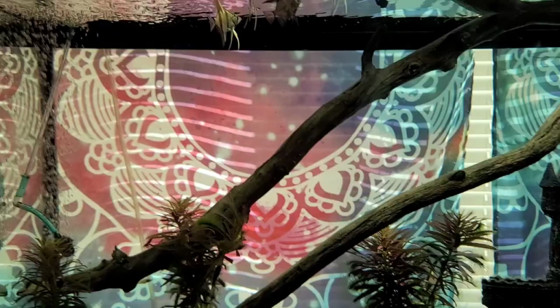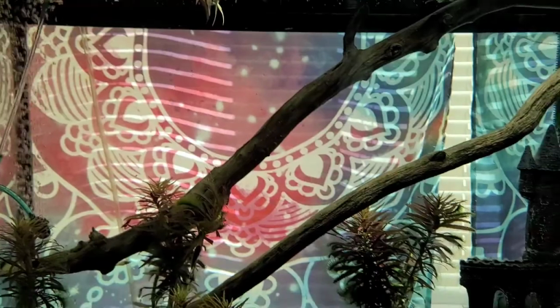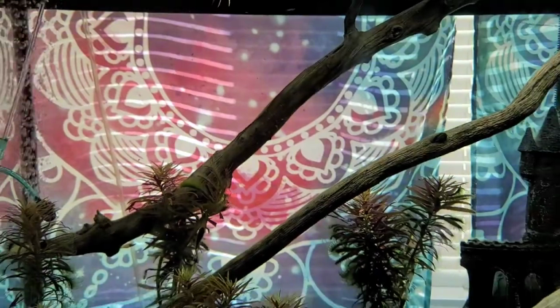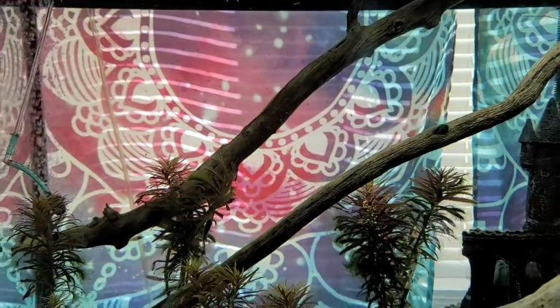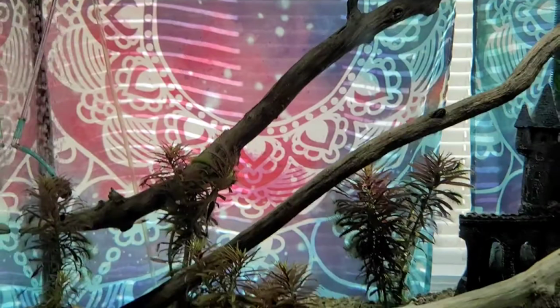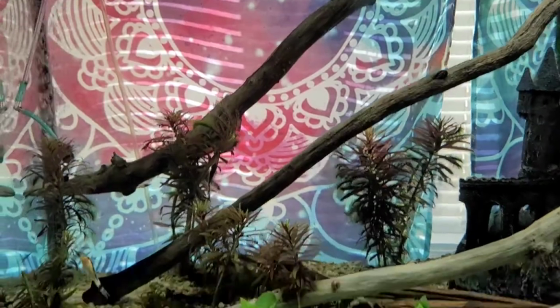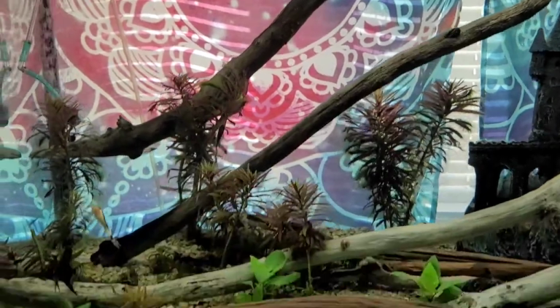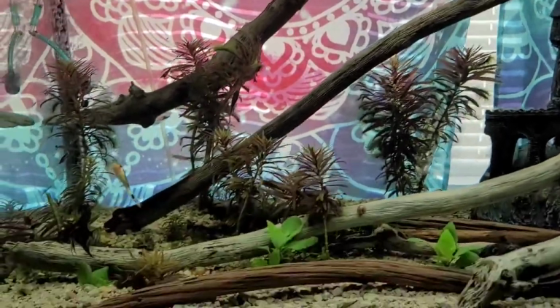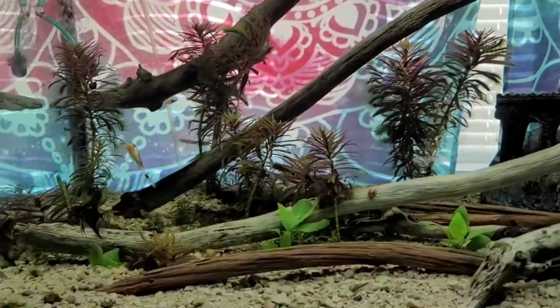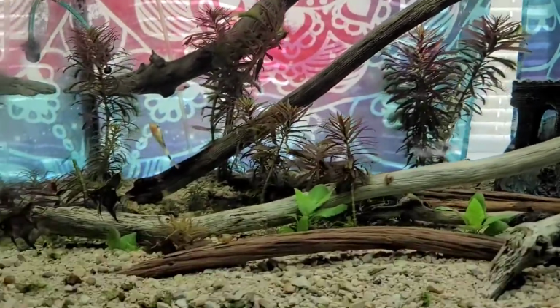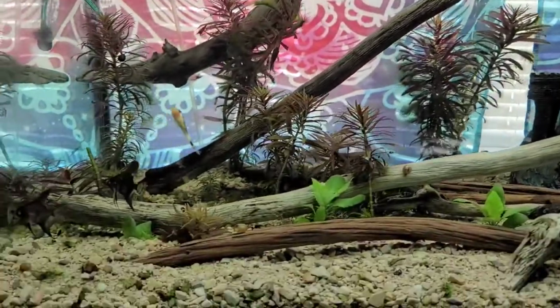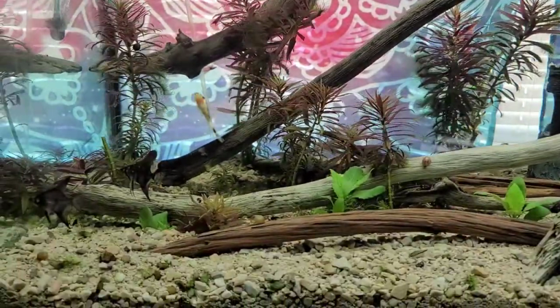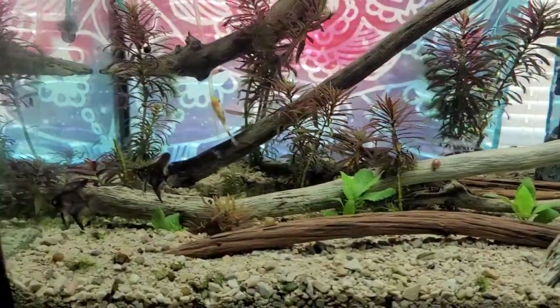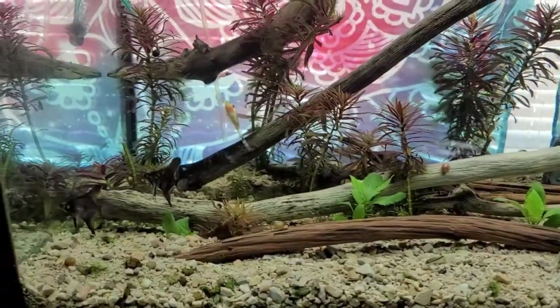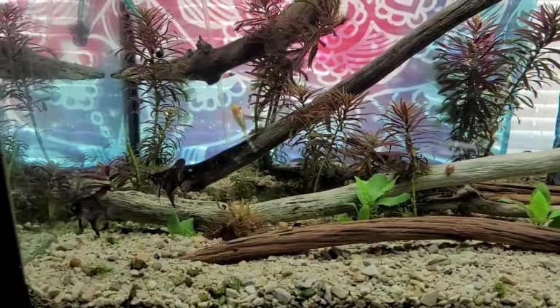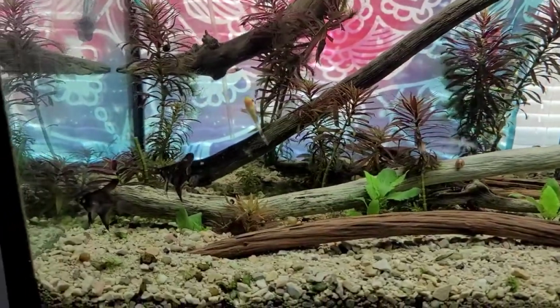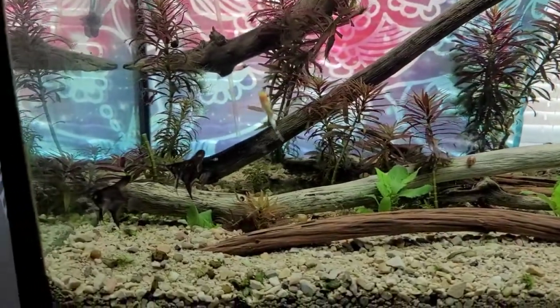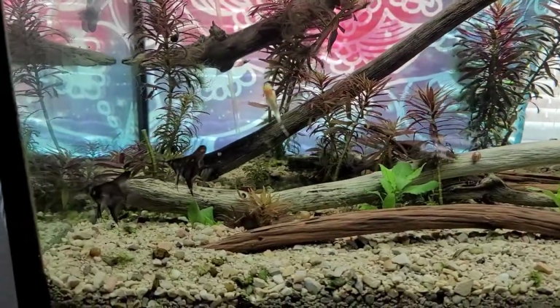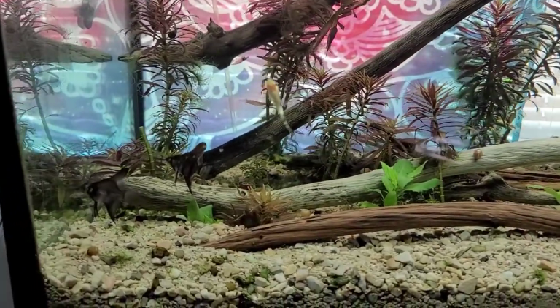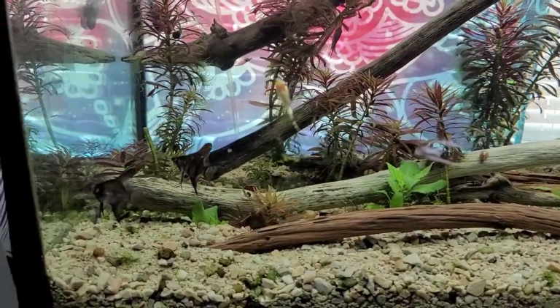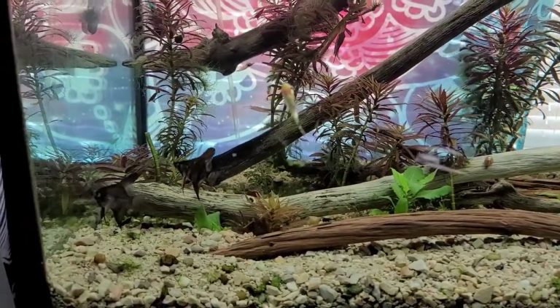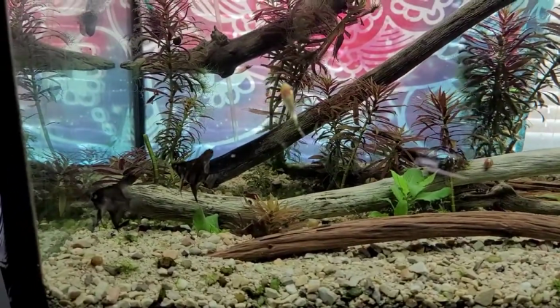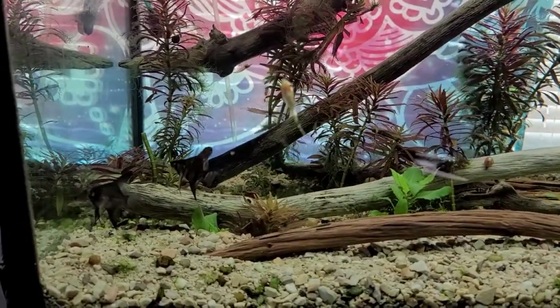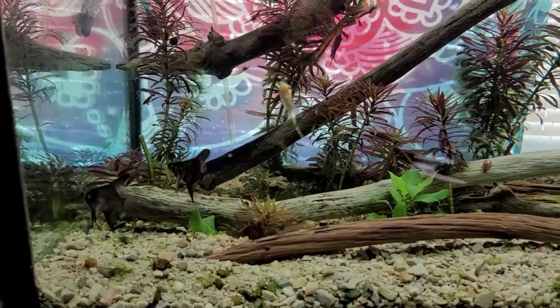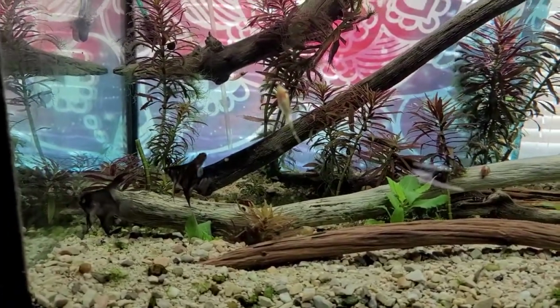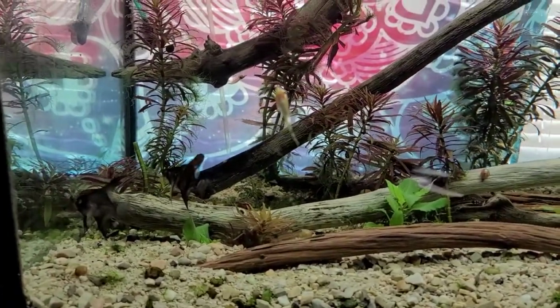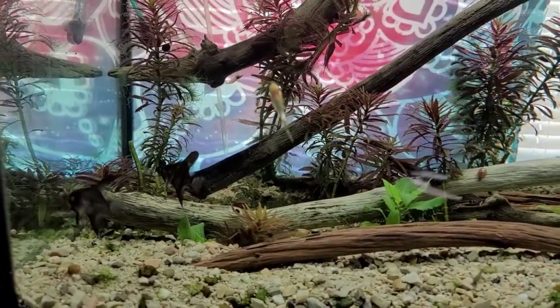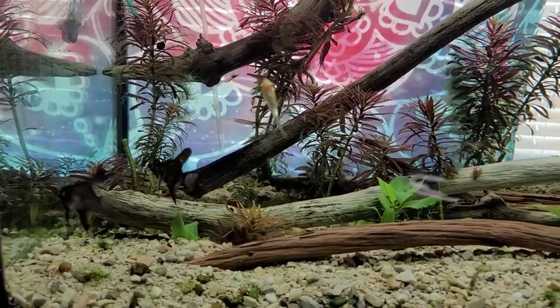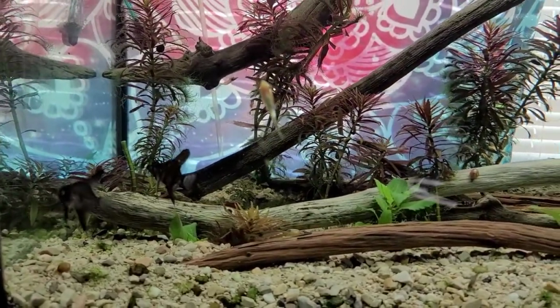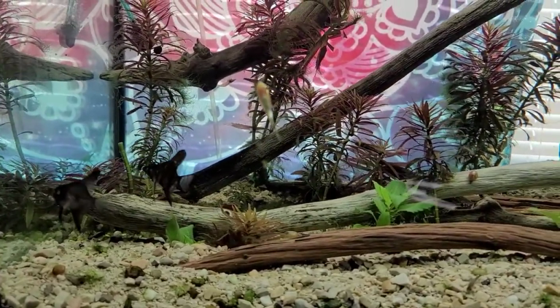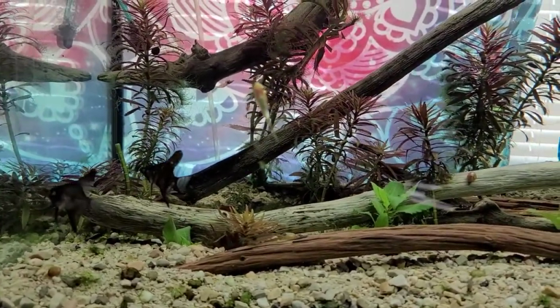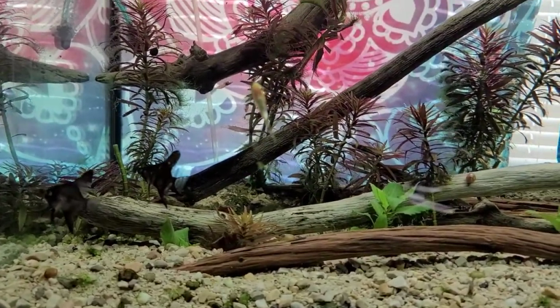But first, I wanted to show you my 75-gallon got a makeover.